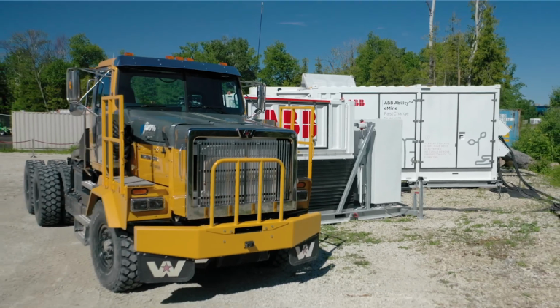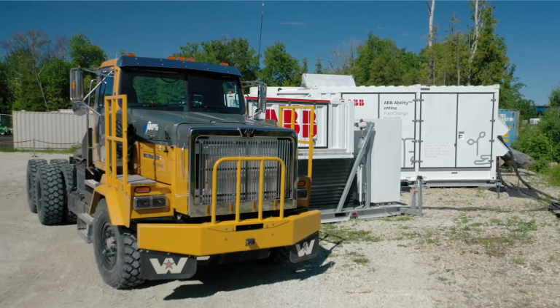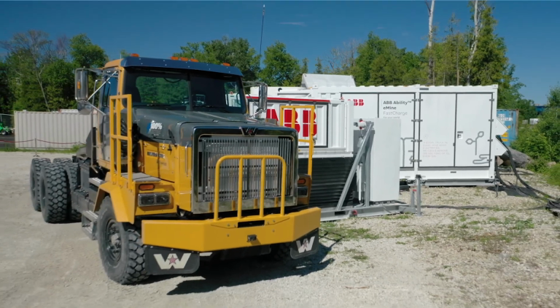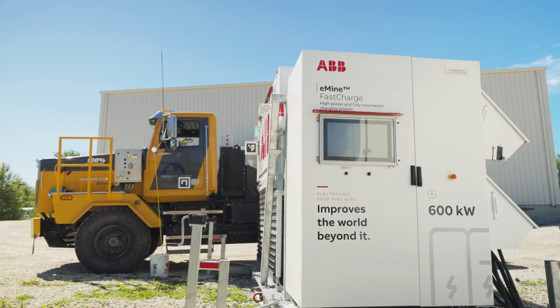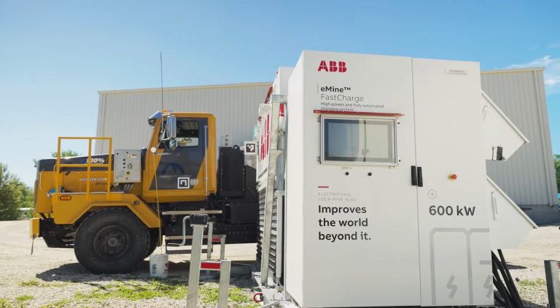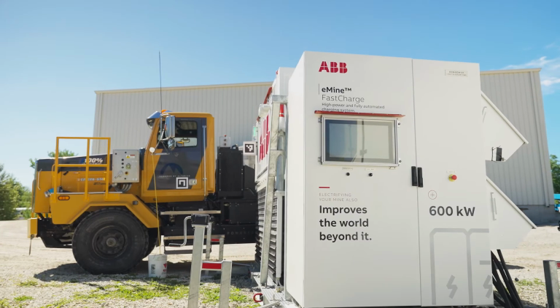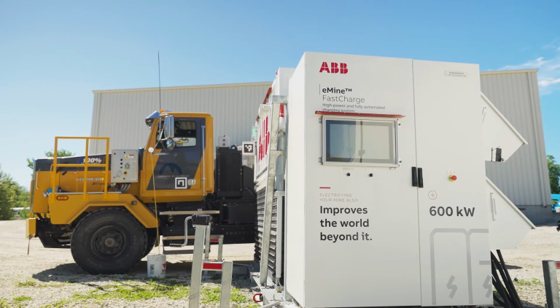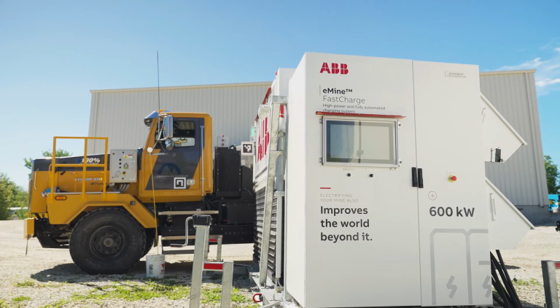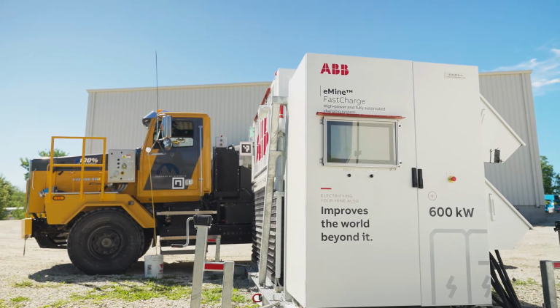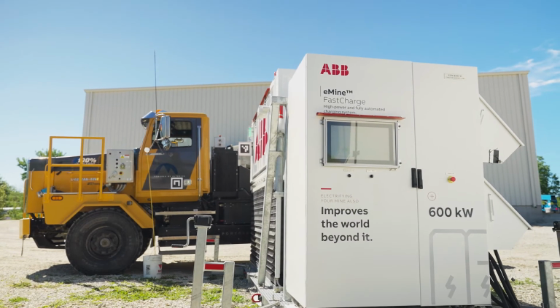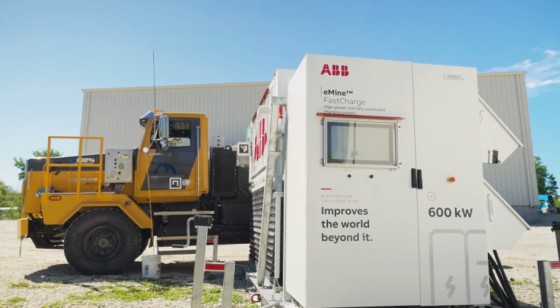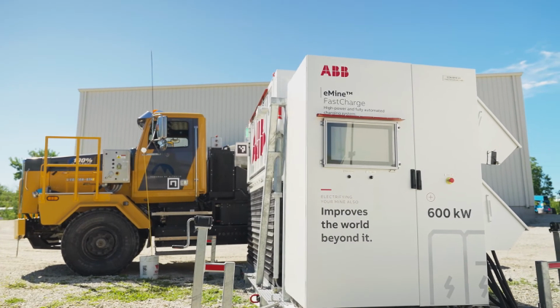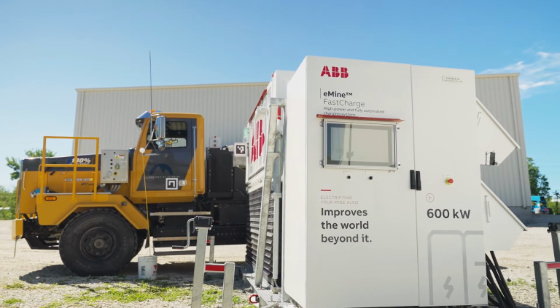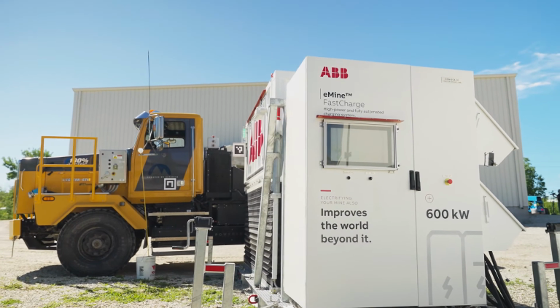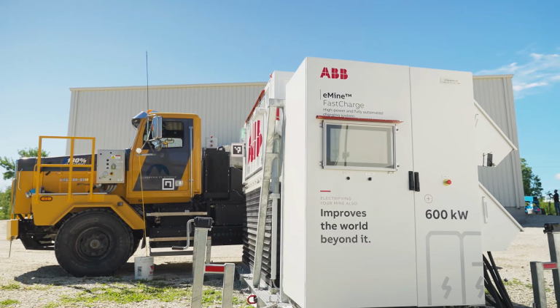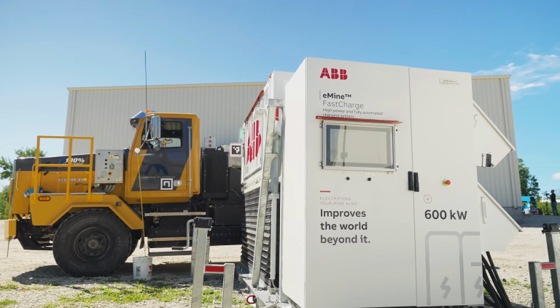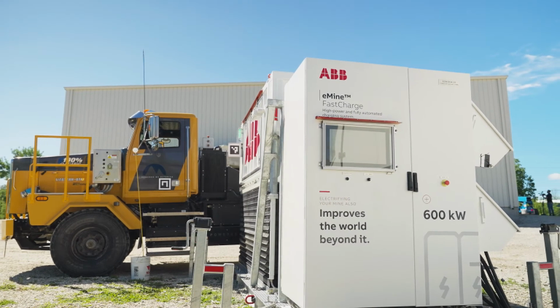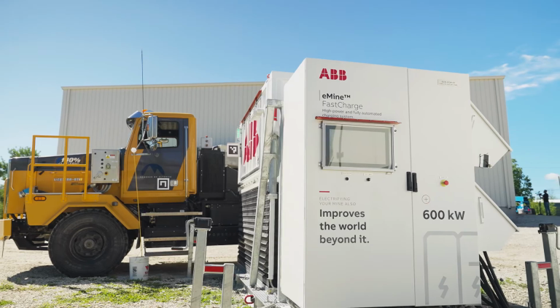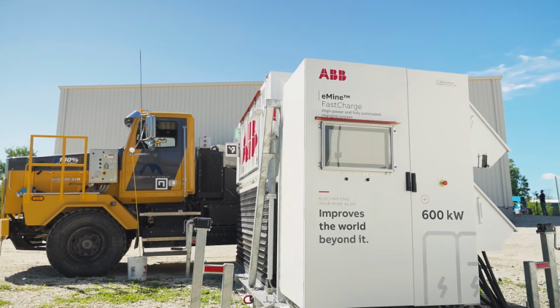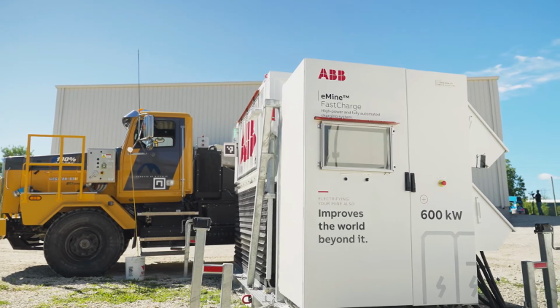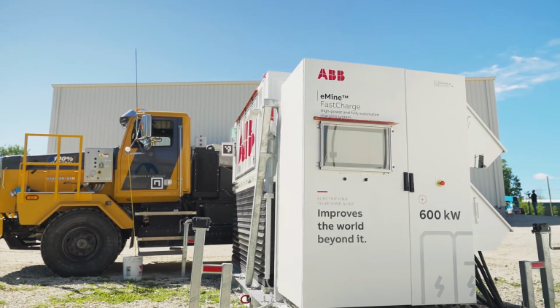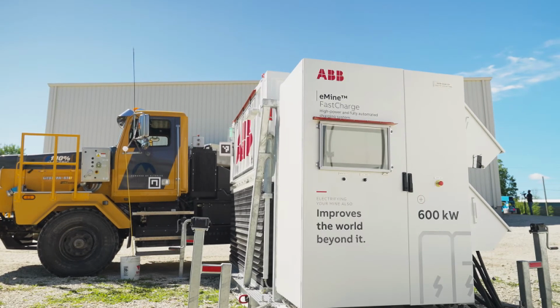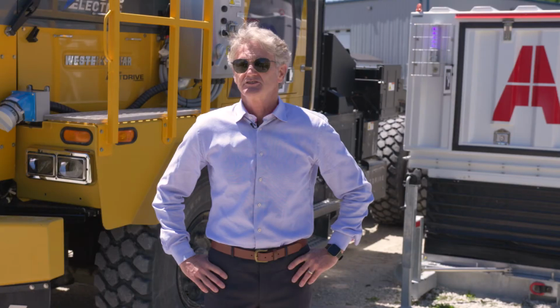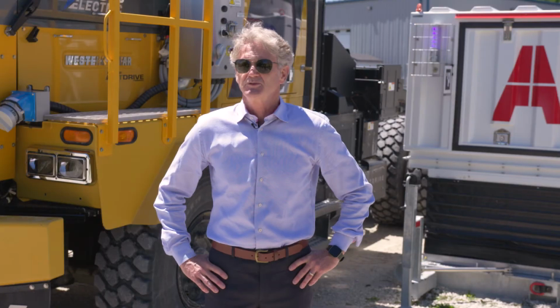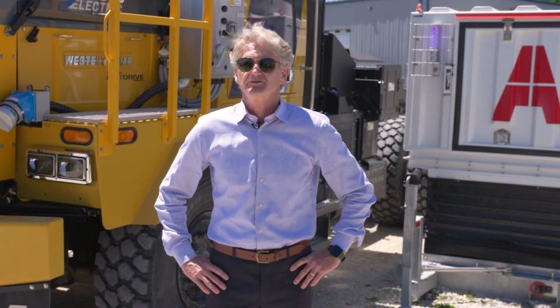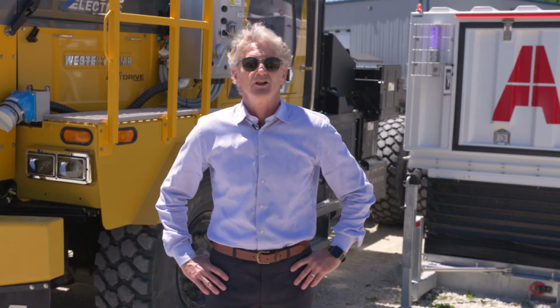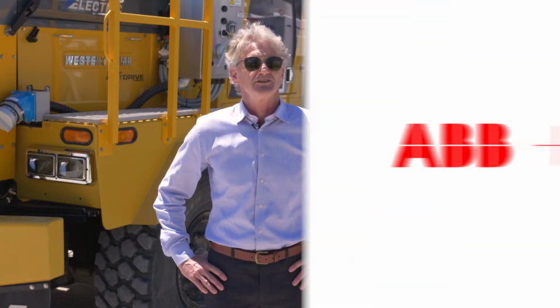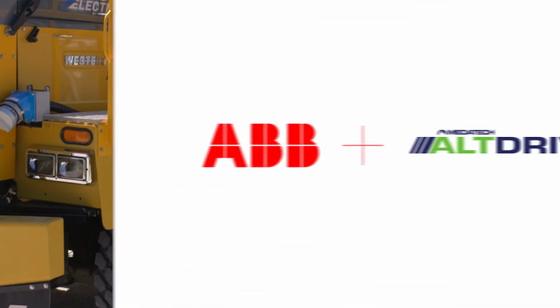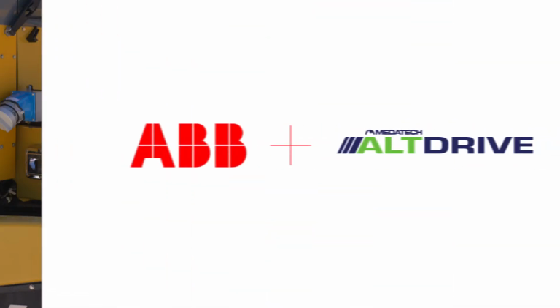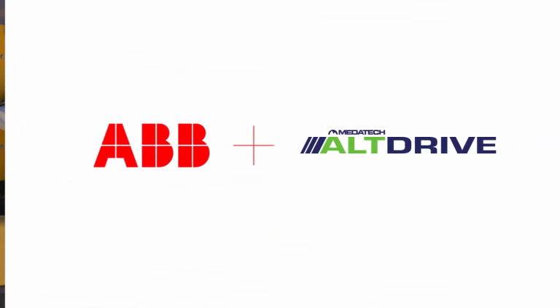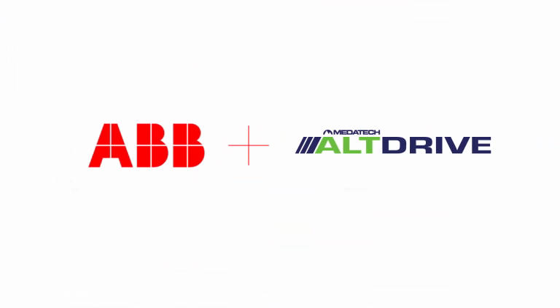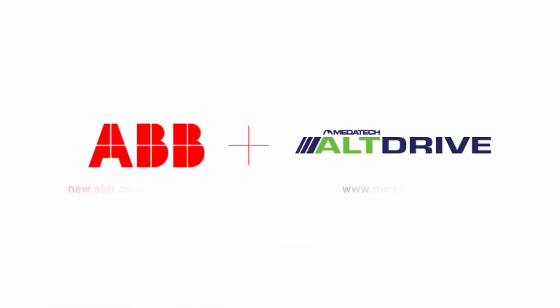Meditech Engineering and ABB are looking forward to moving this towards commercialization. Please follow us and keep yourselves up to date.